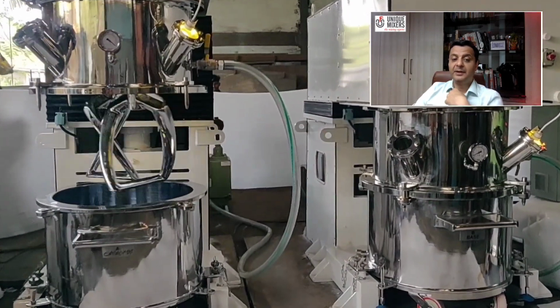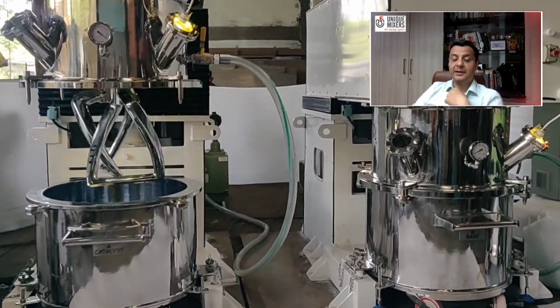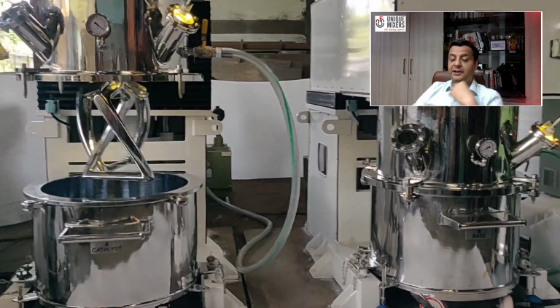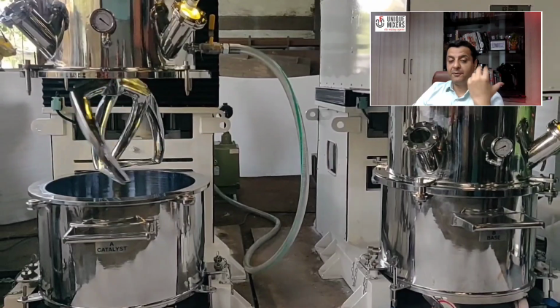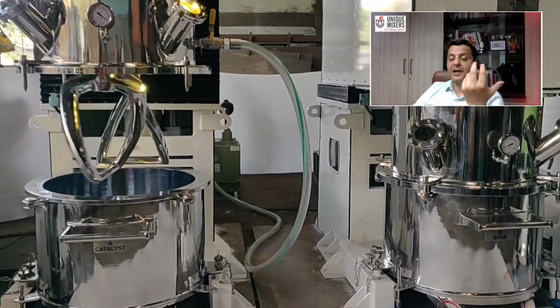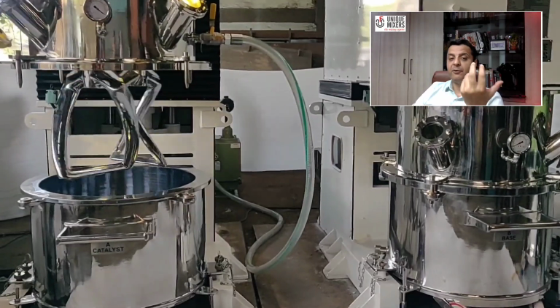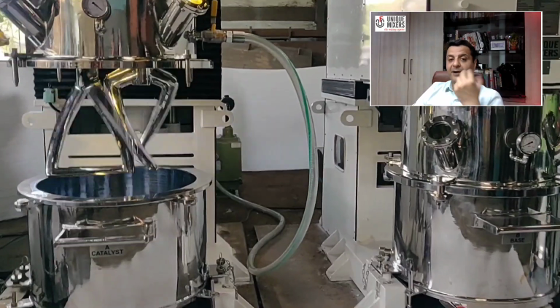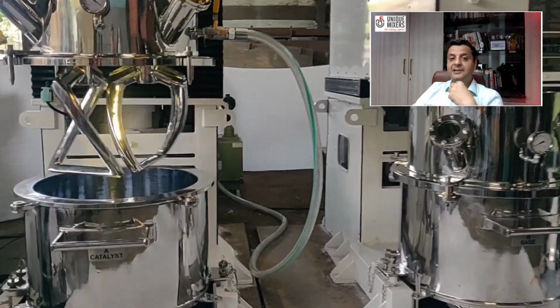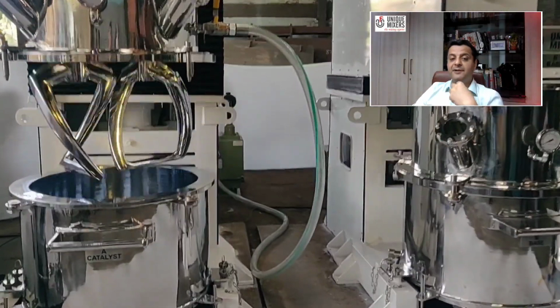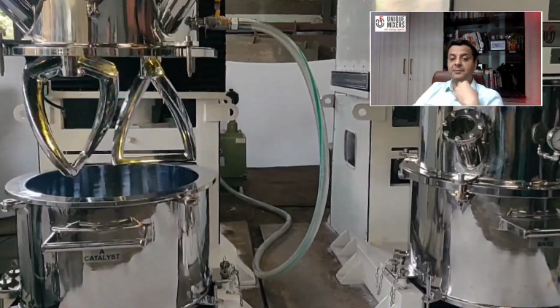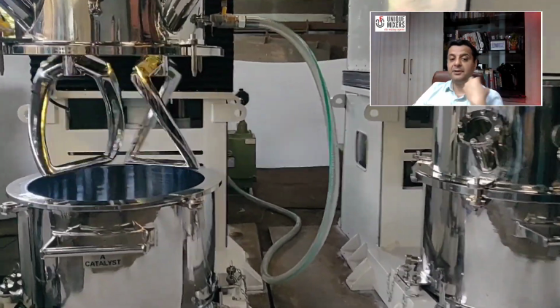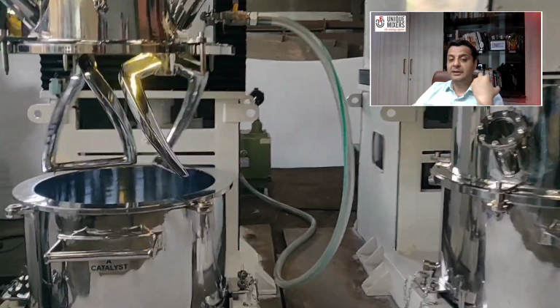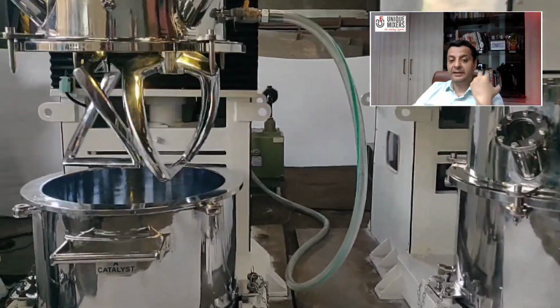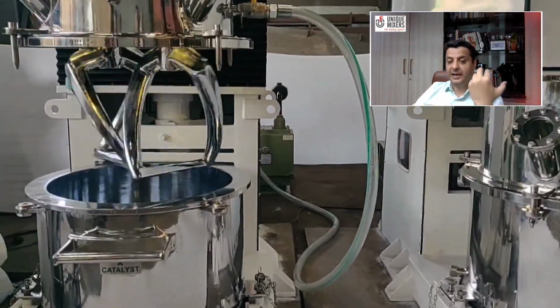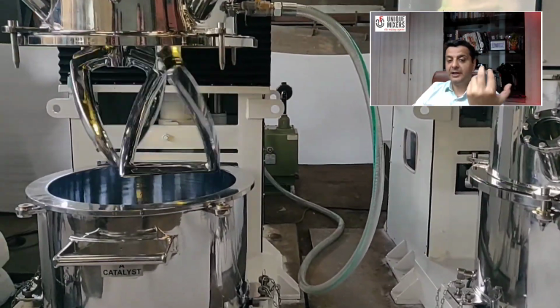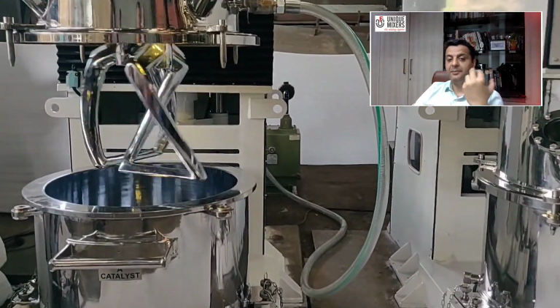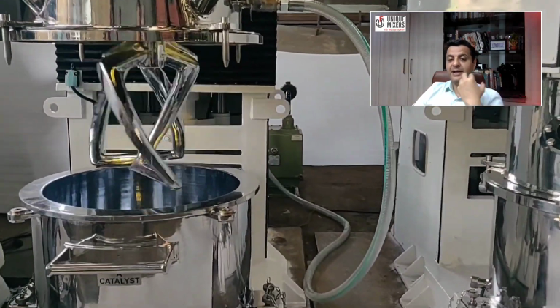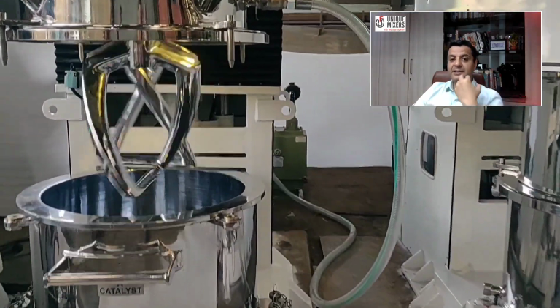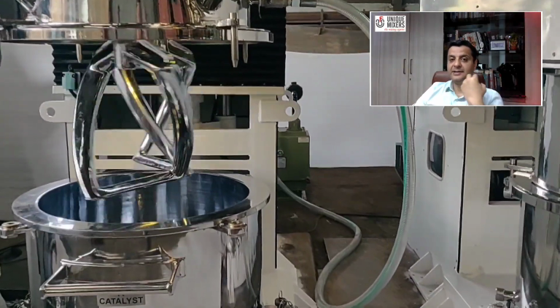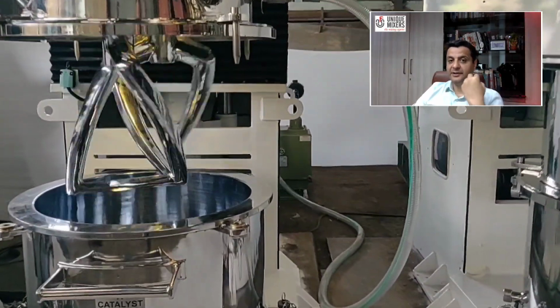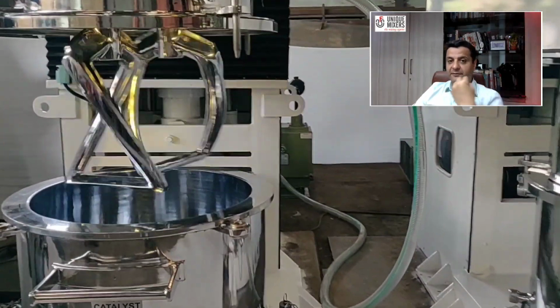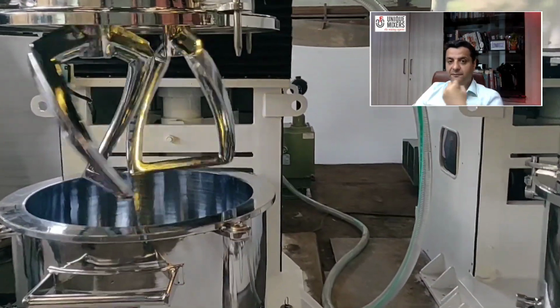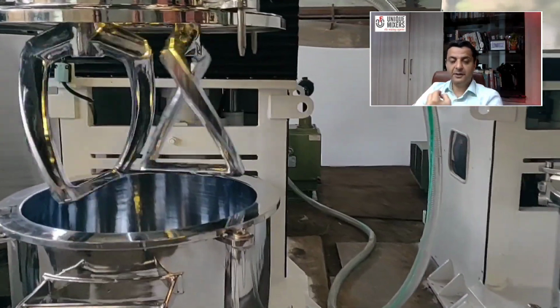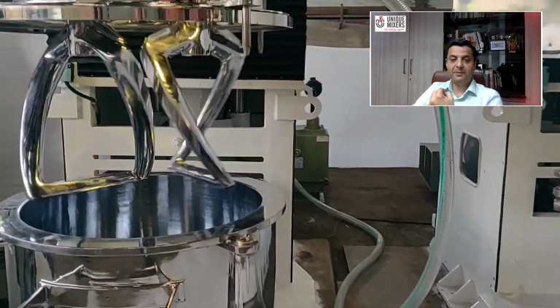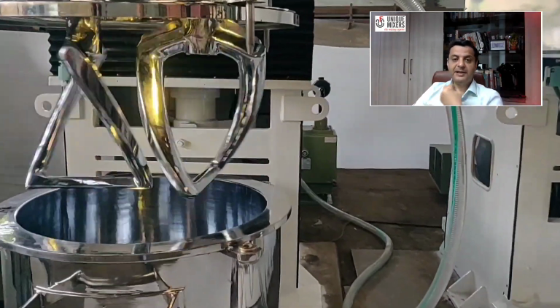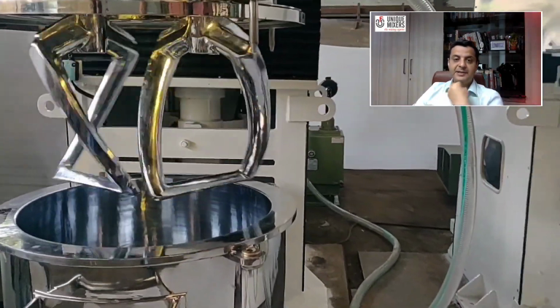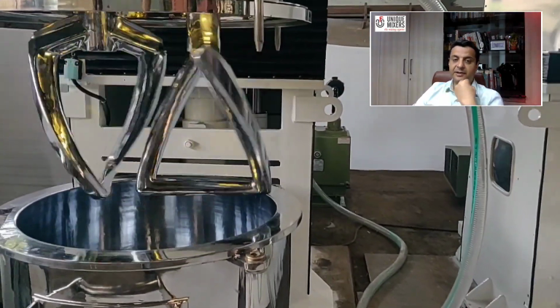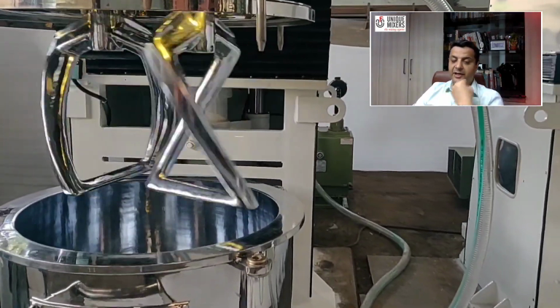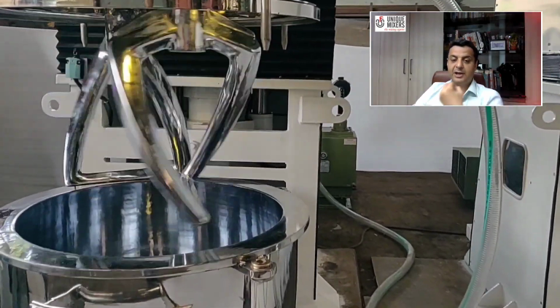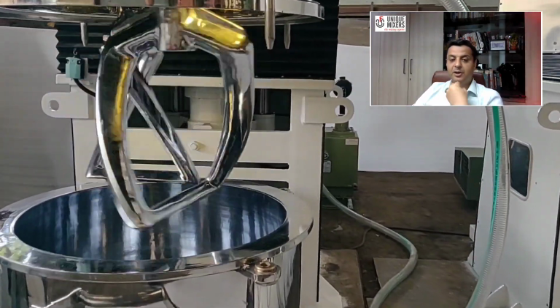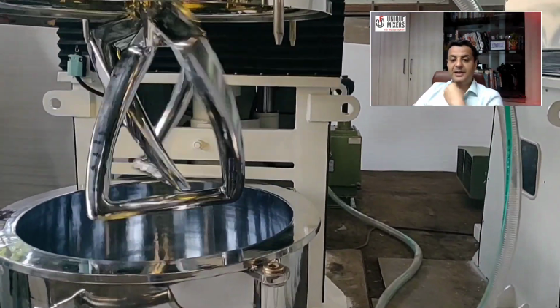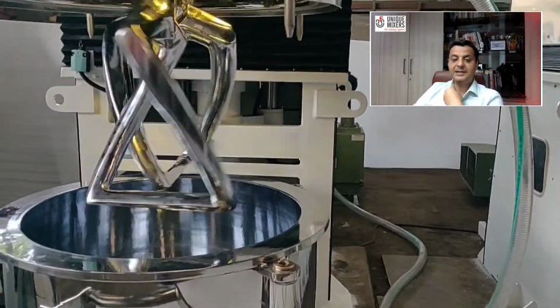The different blade profiles available are the helical blades, the finger blades, and the rectangular blades.